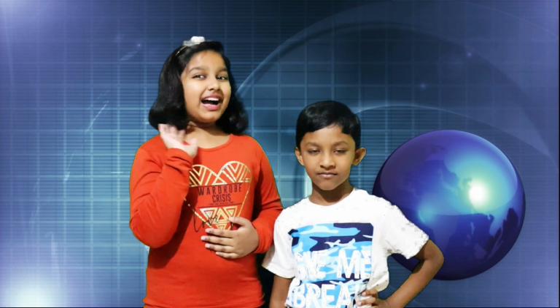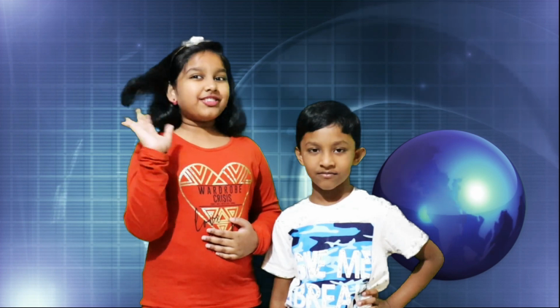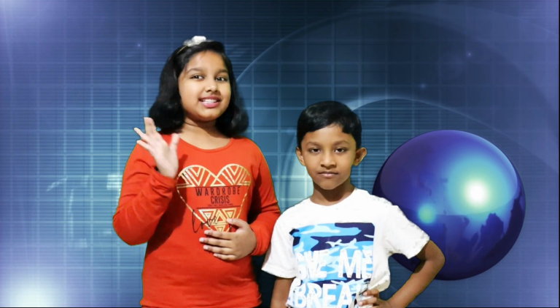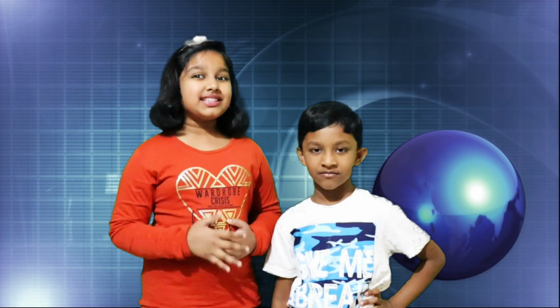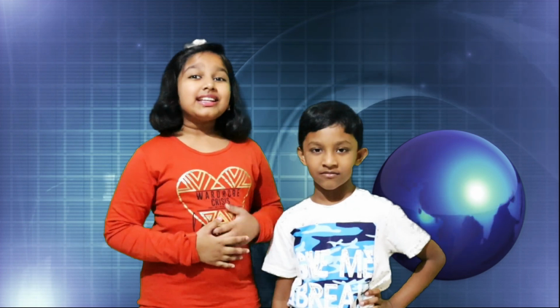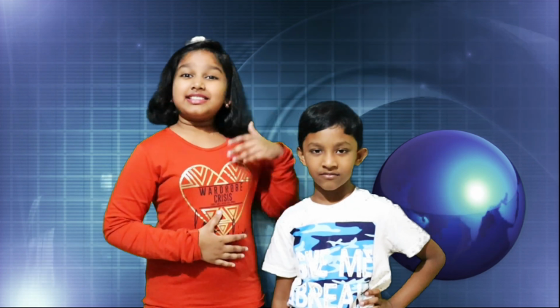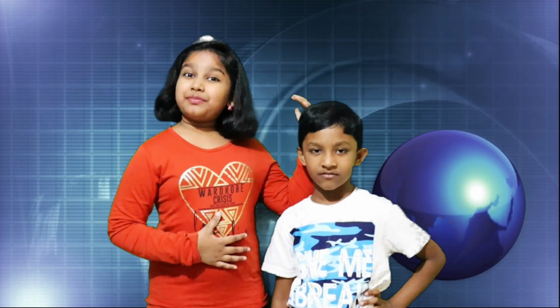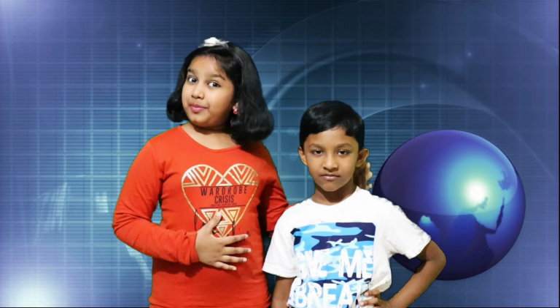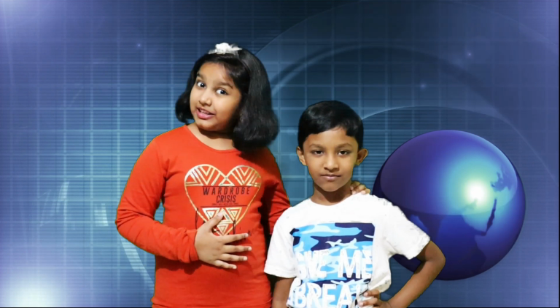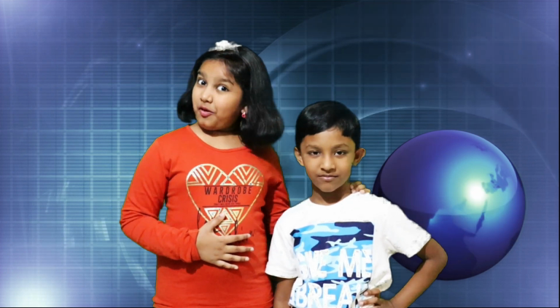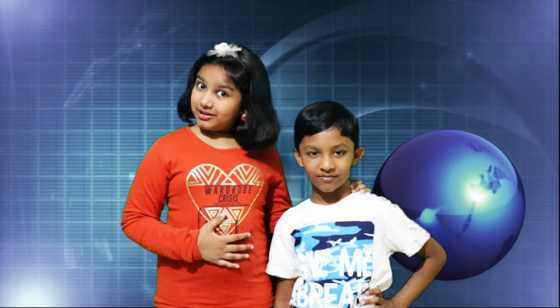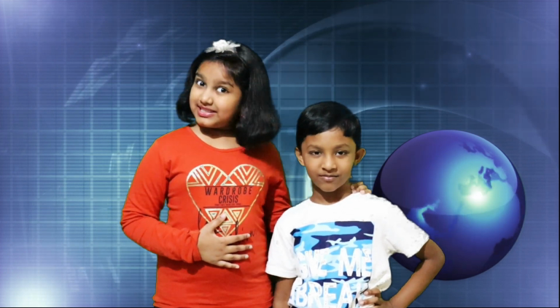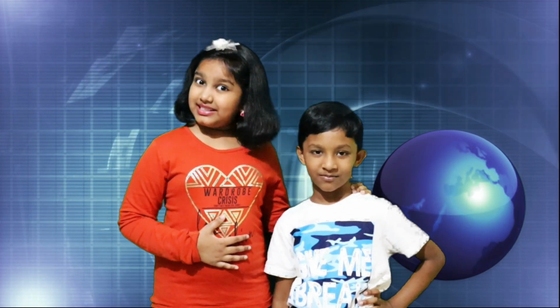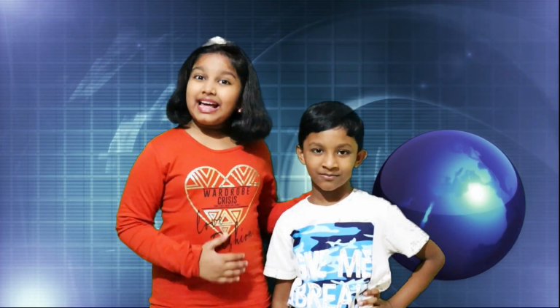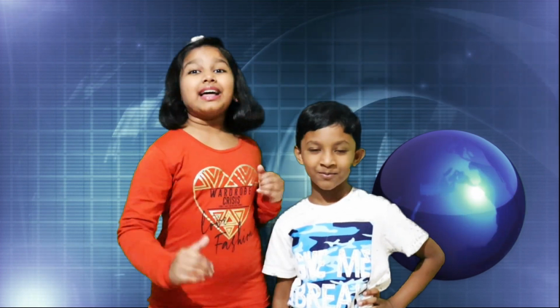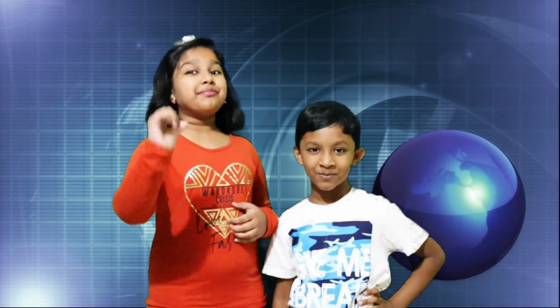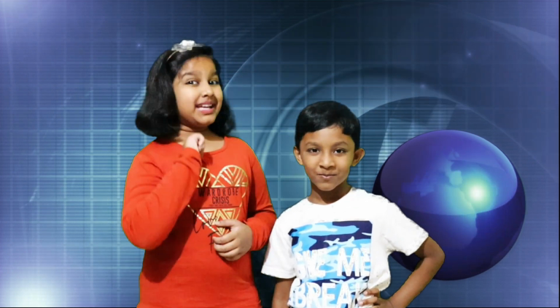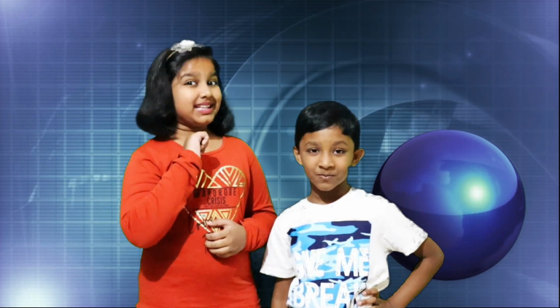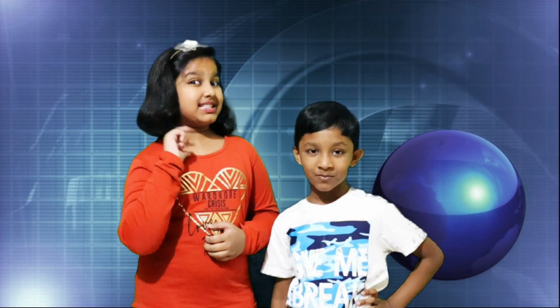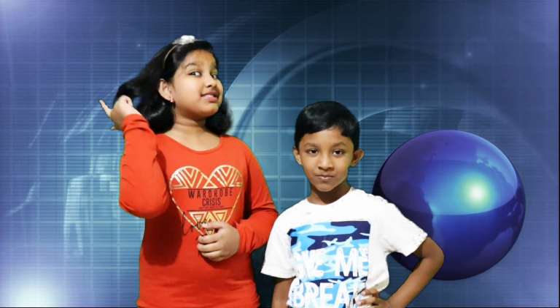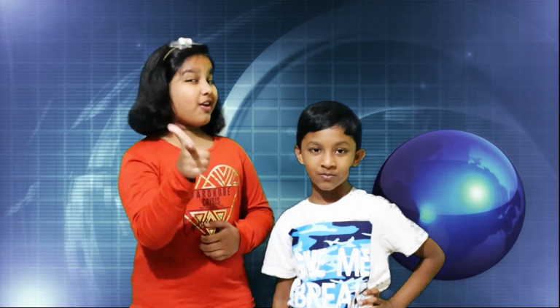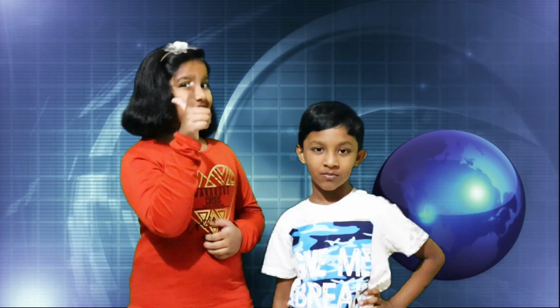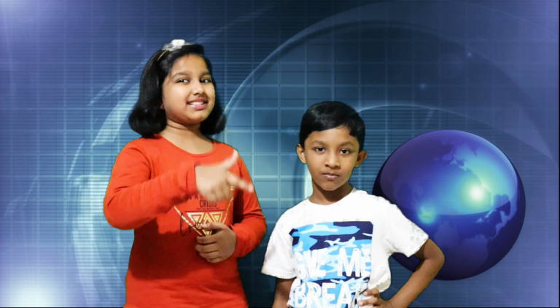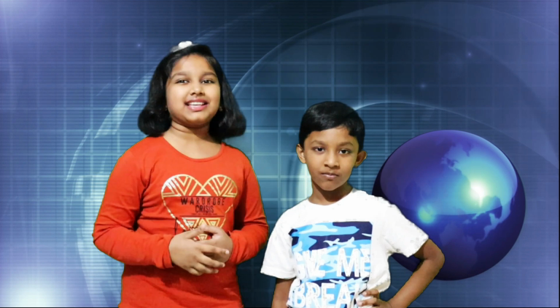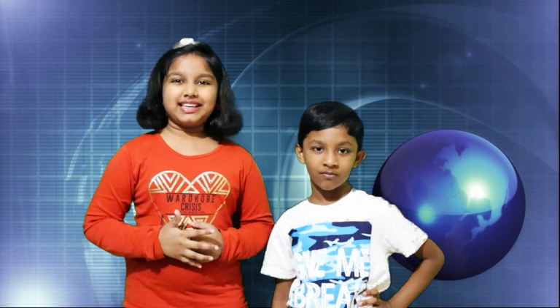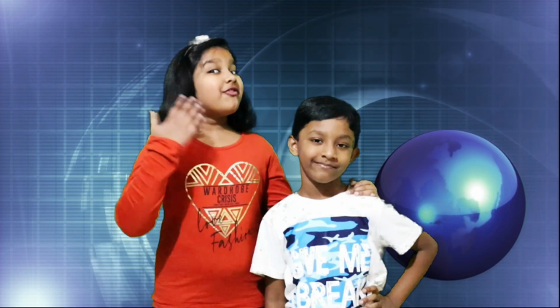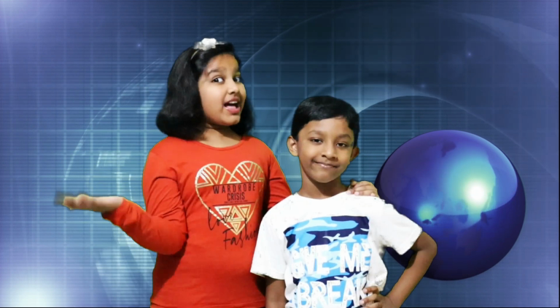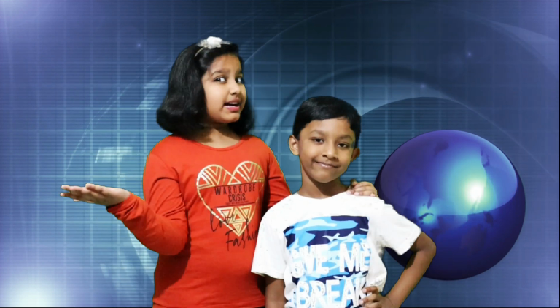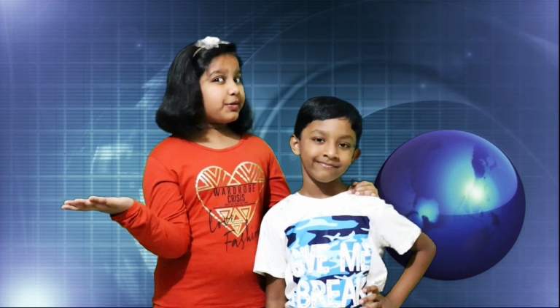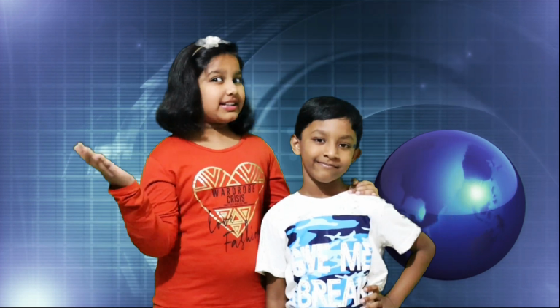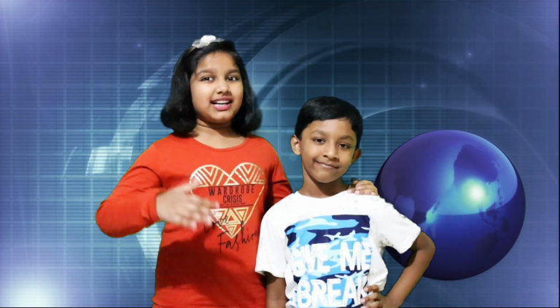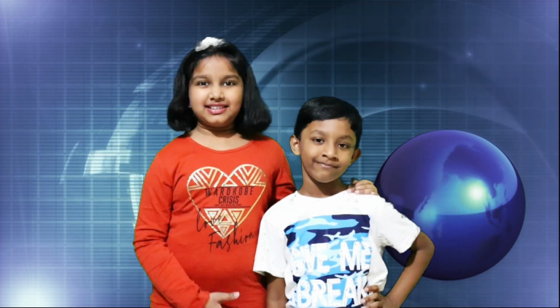Hi friends! This is my brother Austin! And me! This is your Tessie! Welcome to our channel!